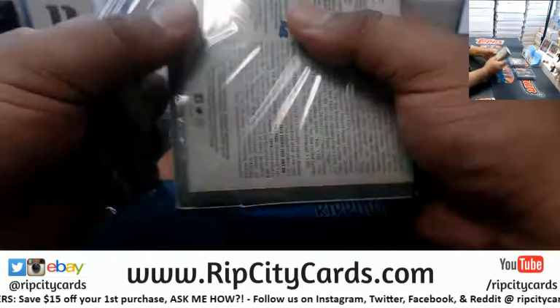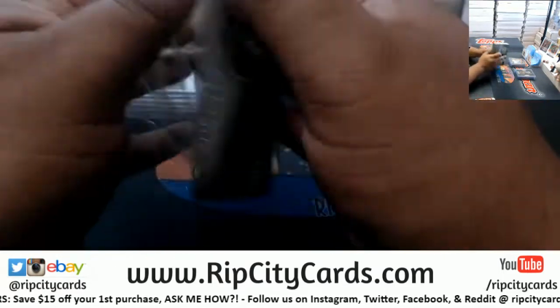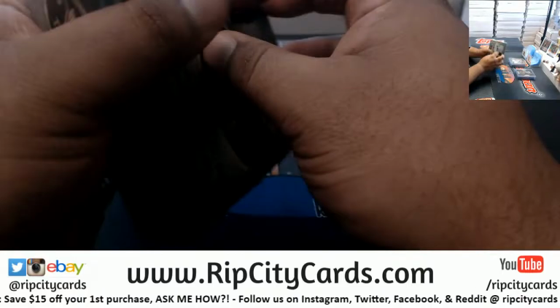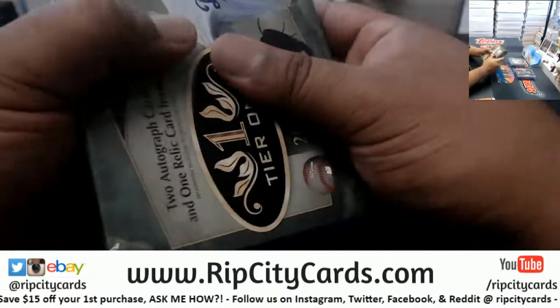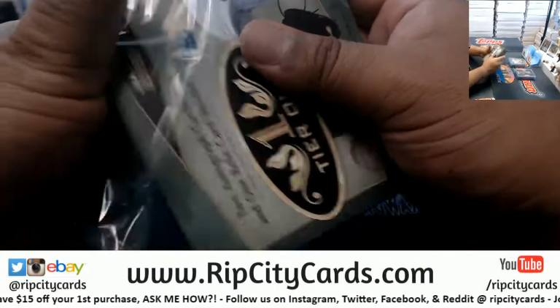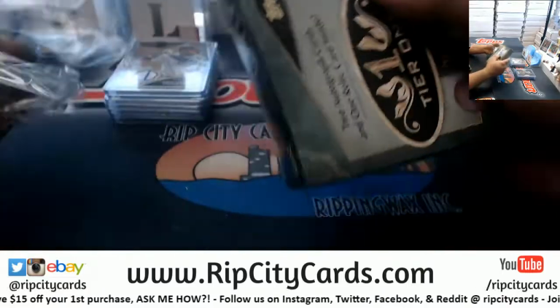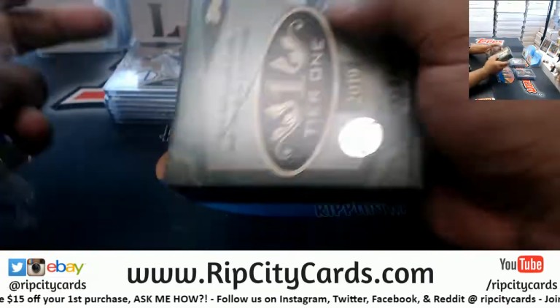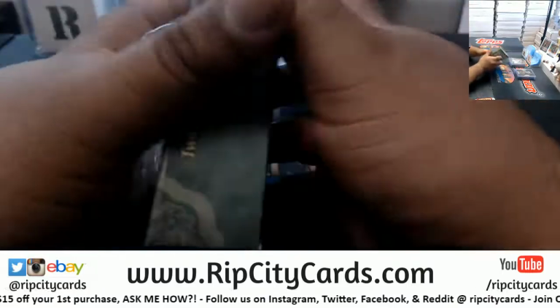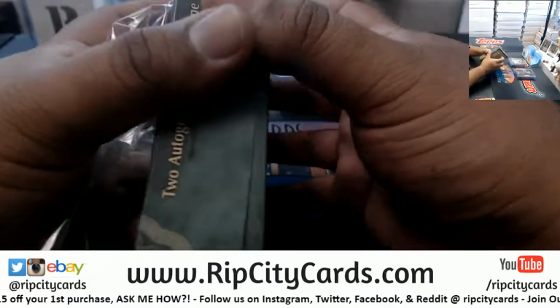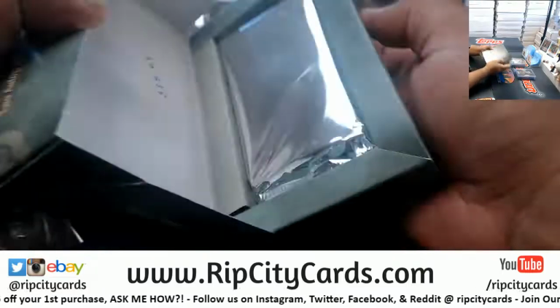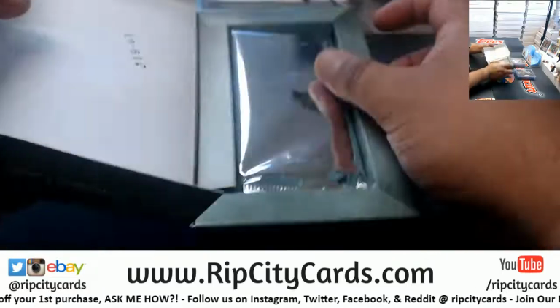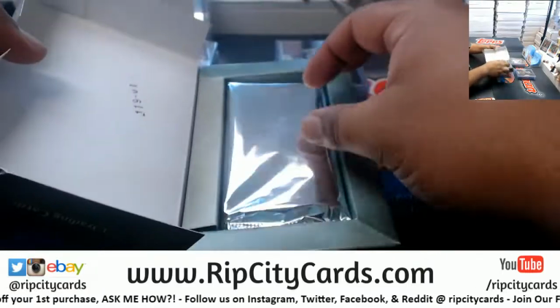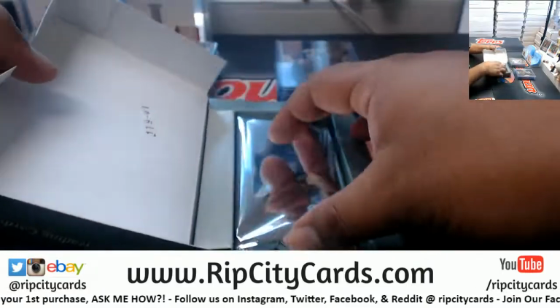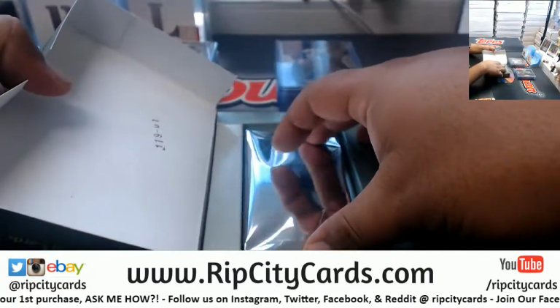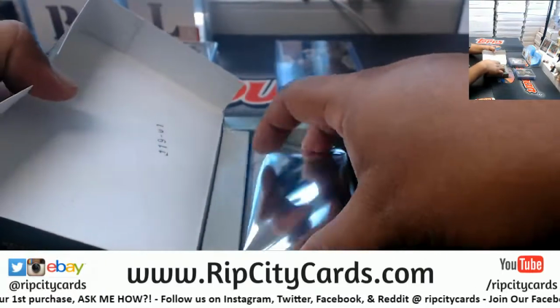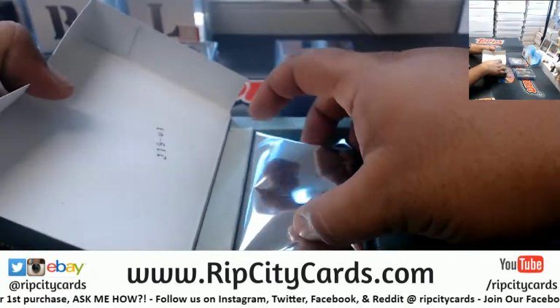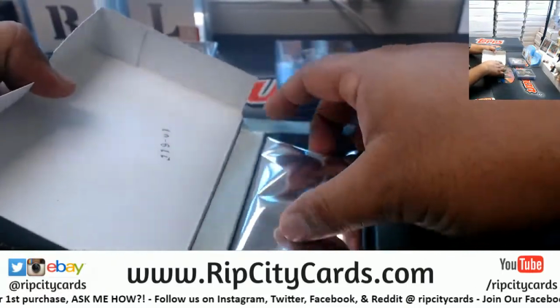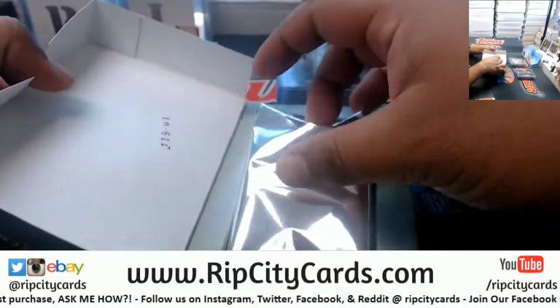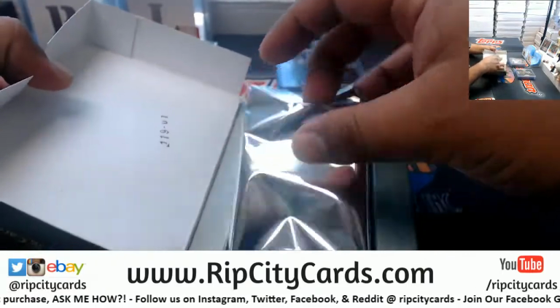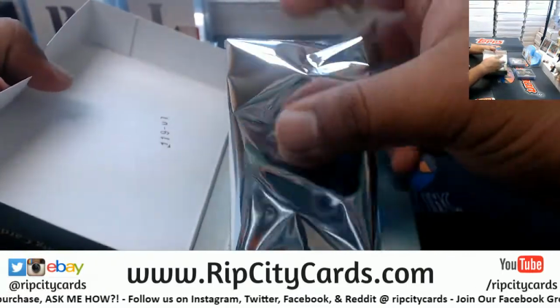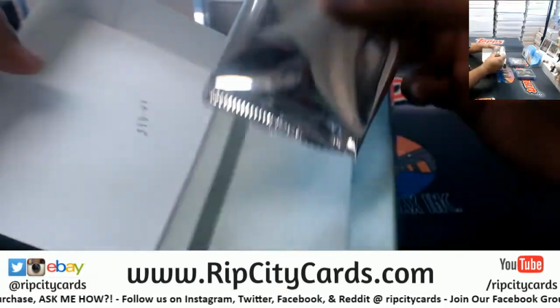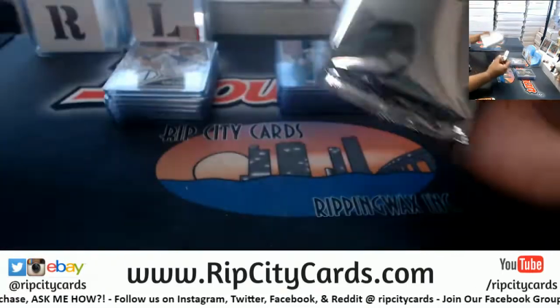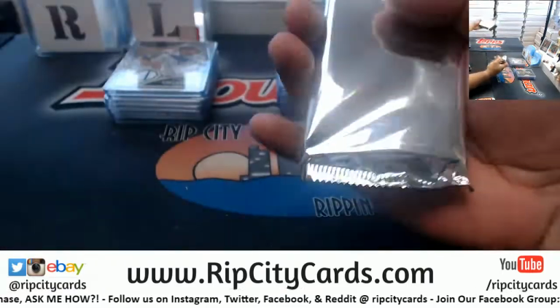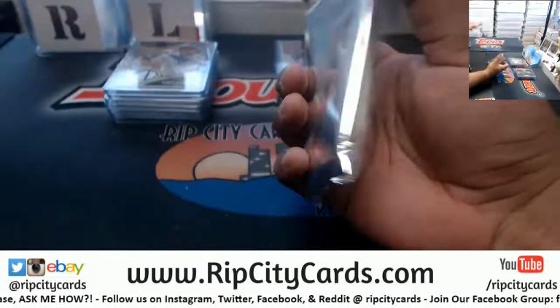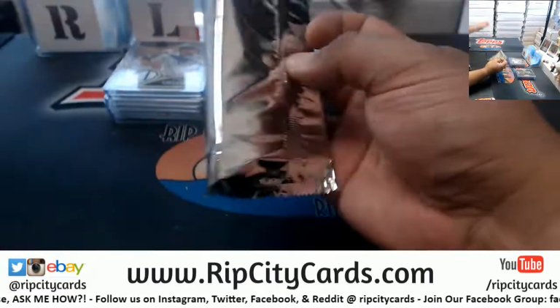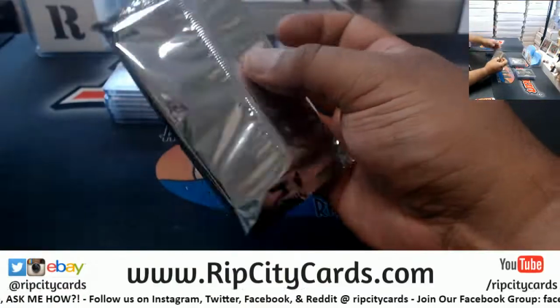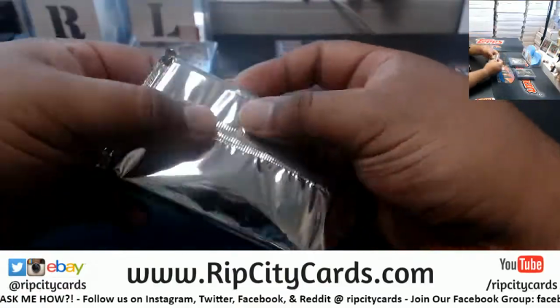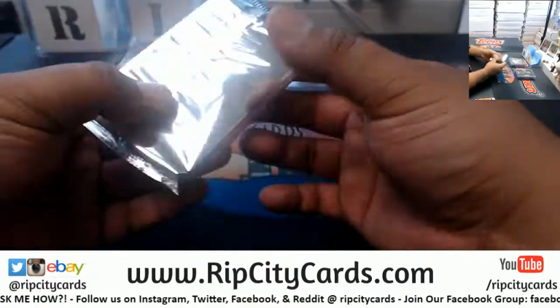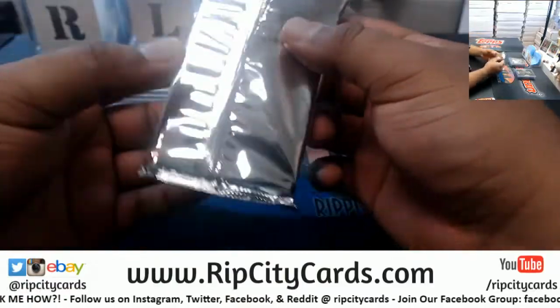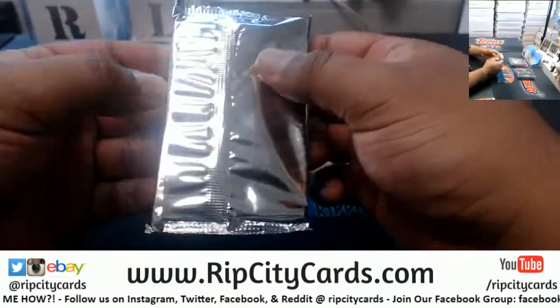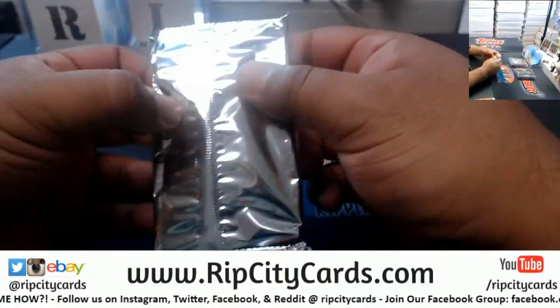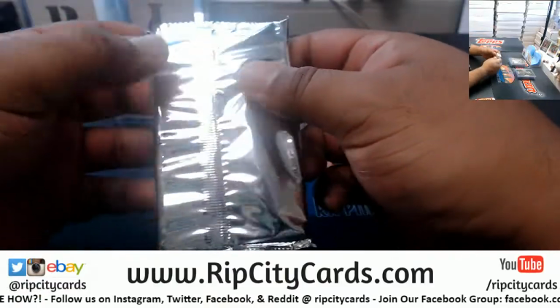Alright, last box — mojo! Good luck everybody, especially those without a hit.